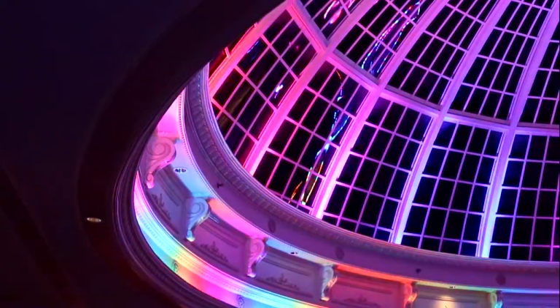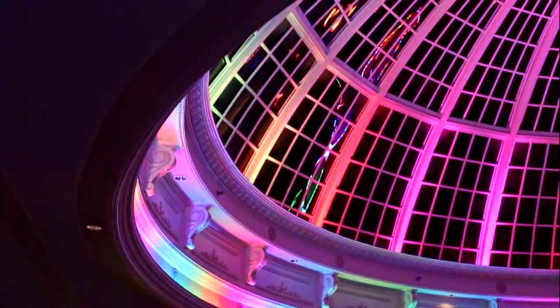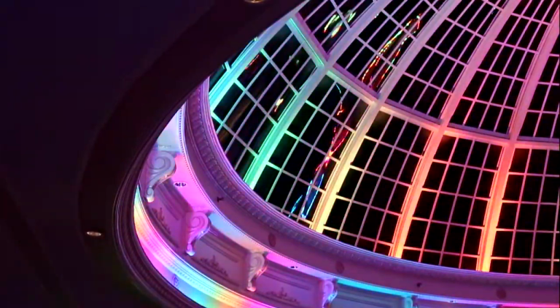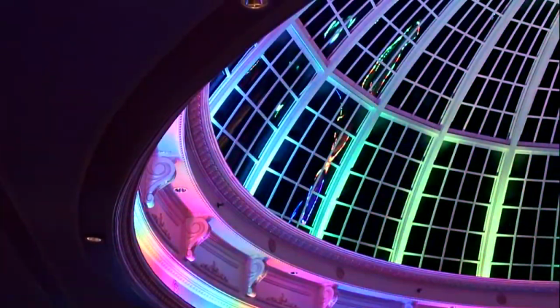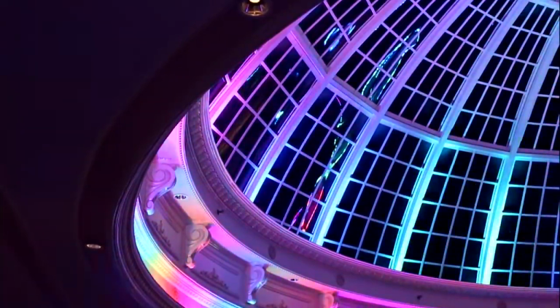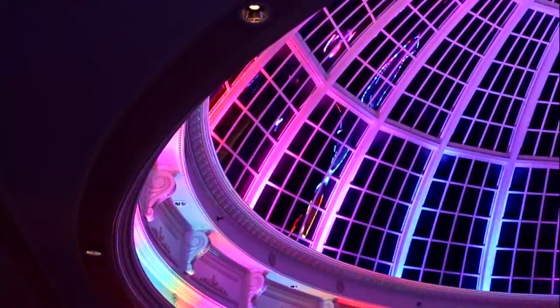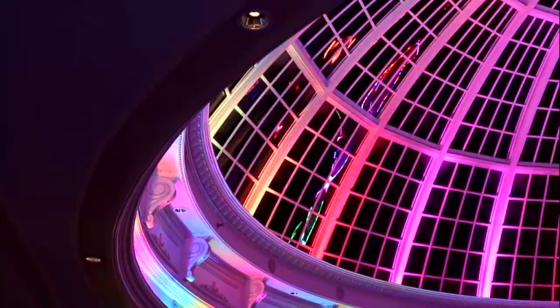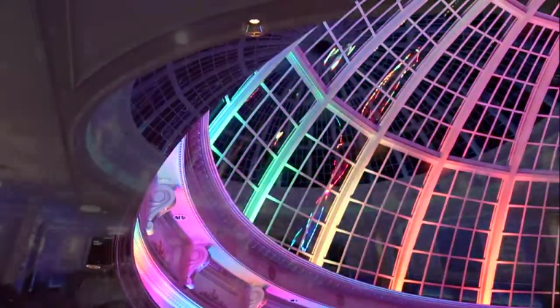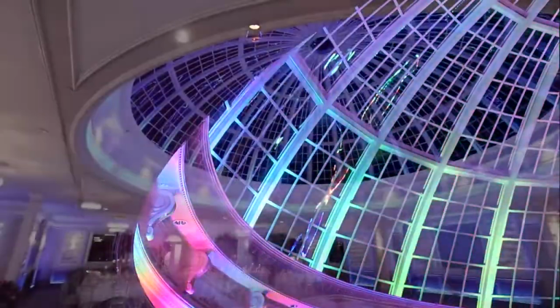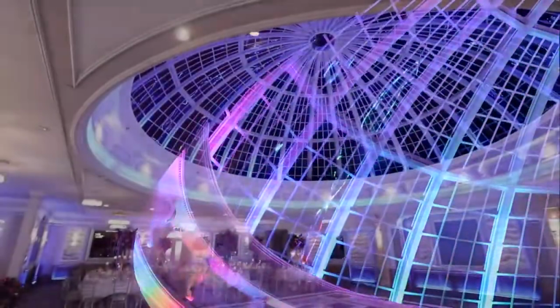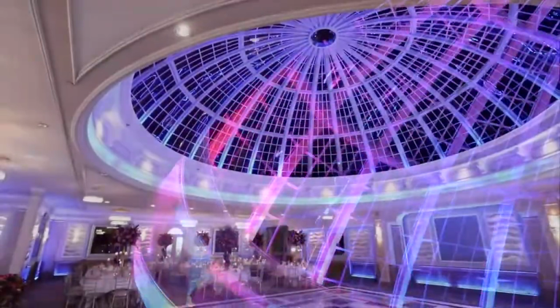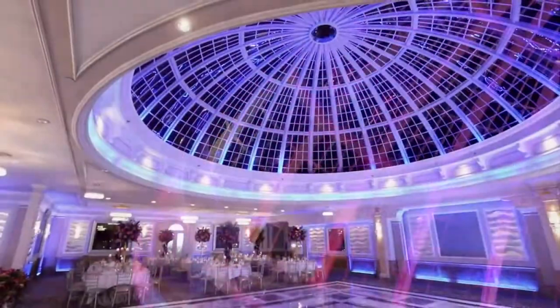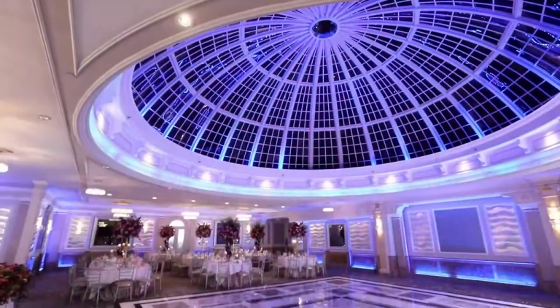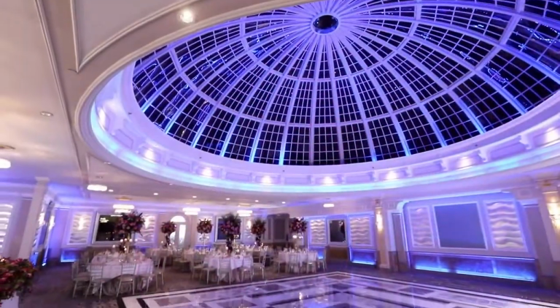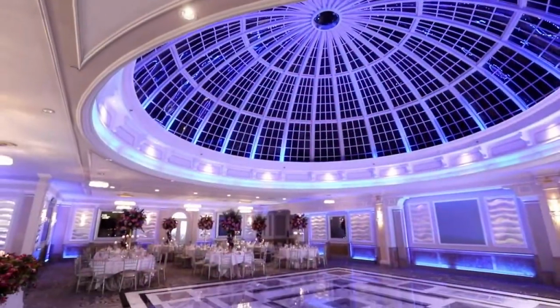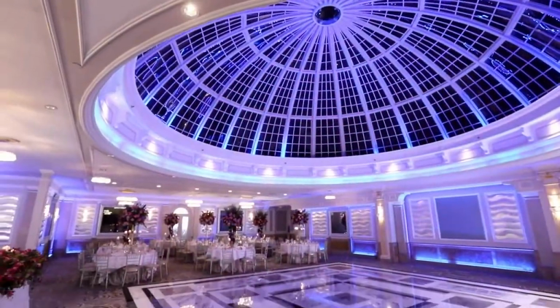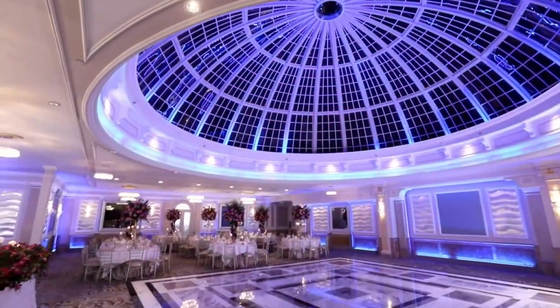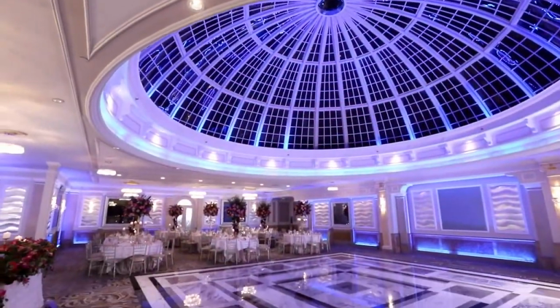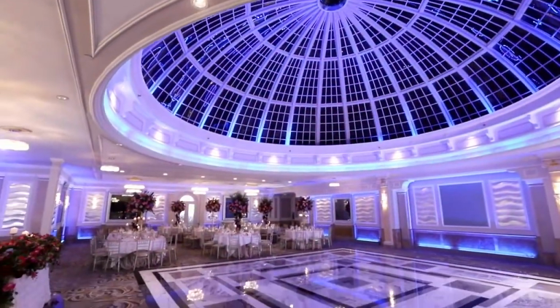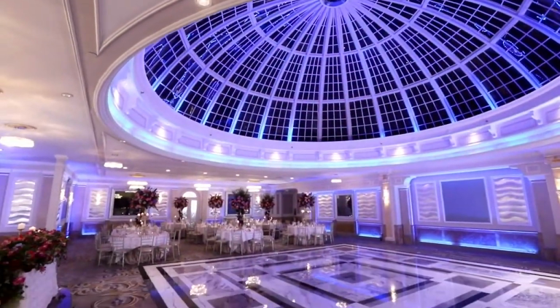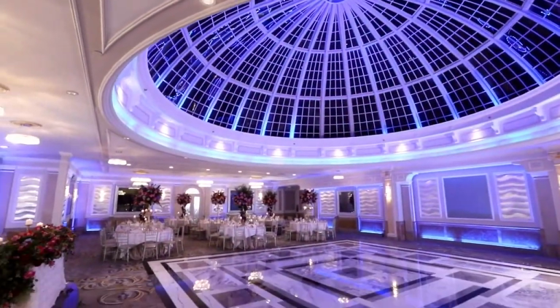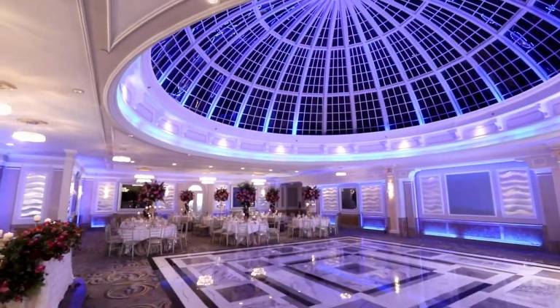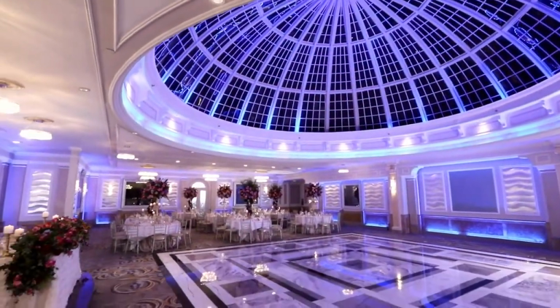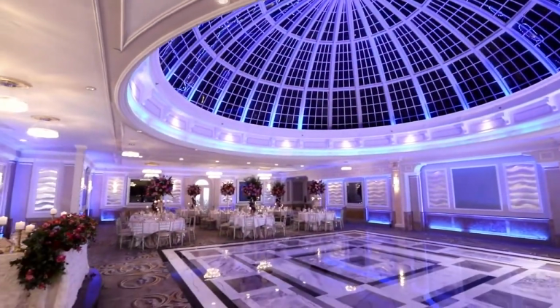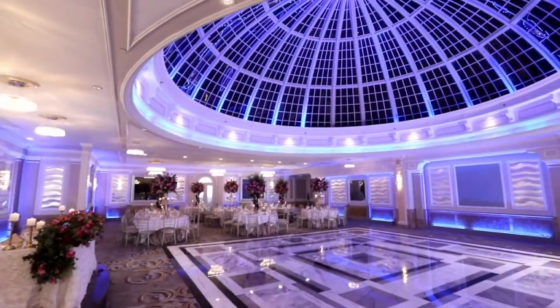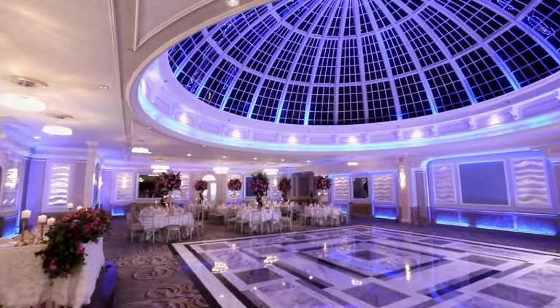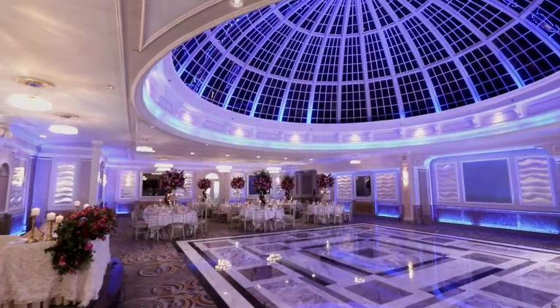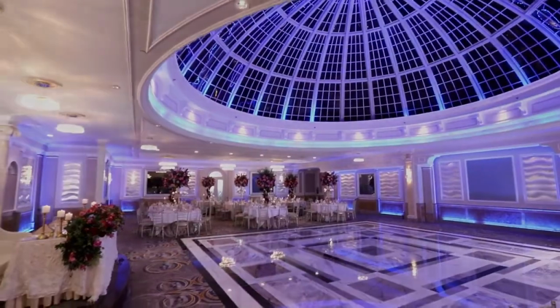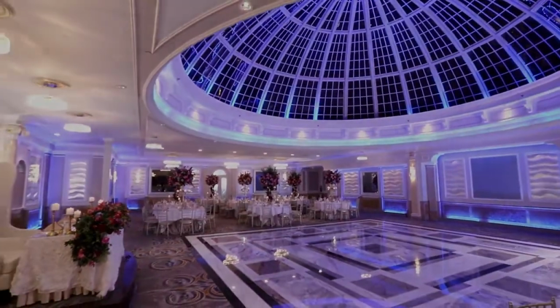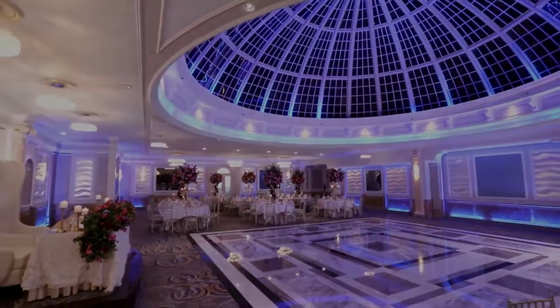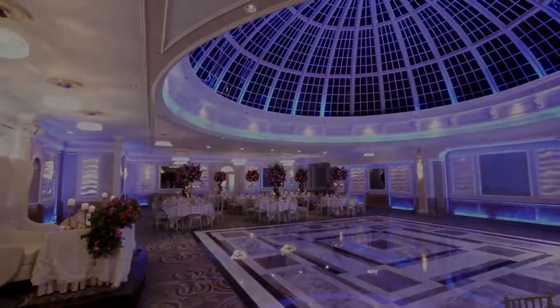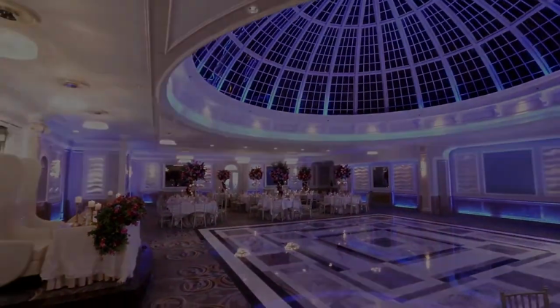Our dome room is that unique, sophisticated space that you've been dreaming of.